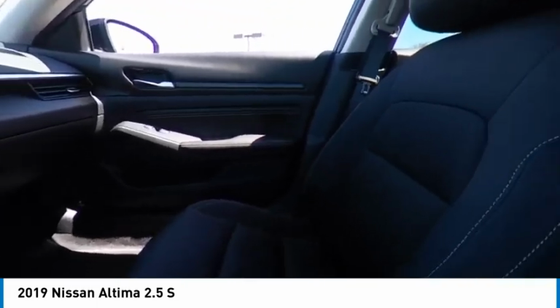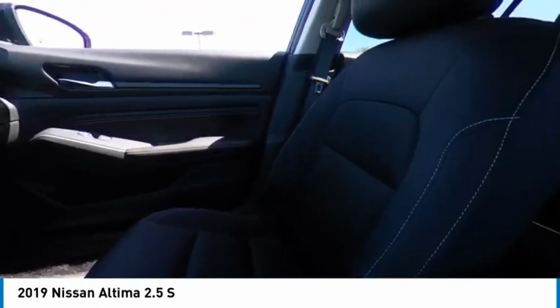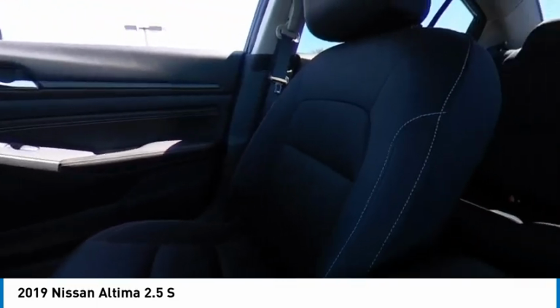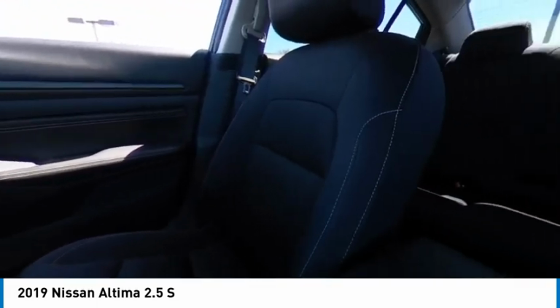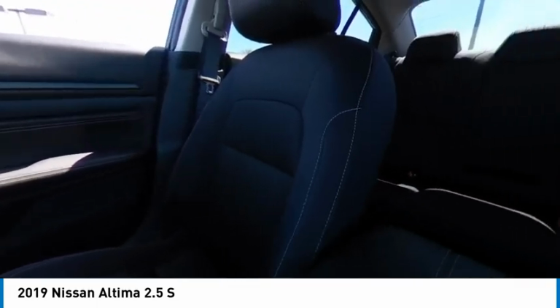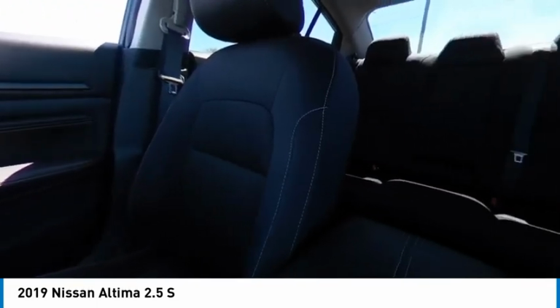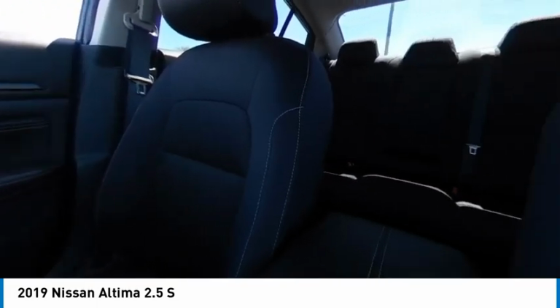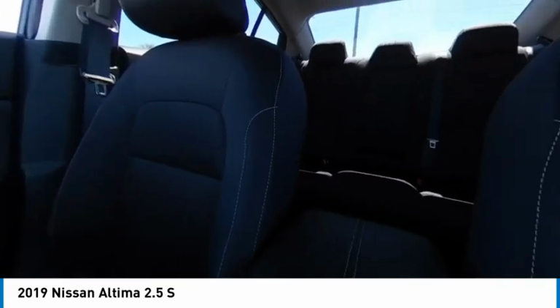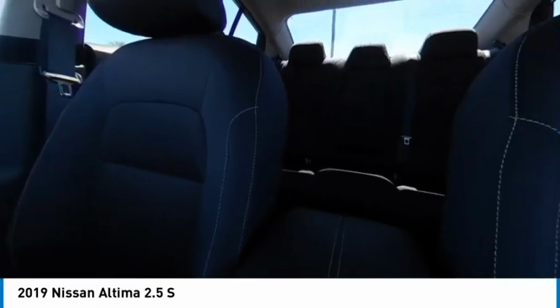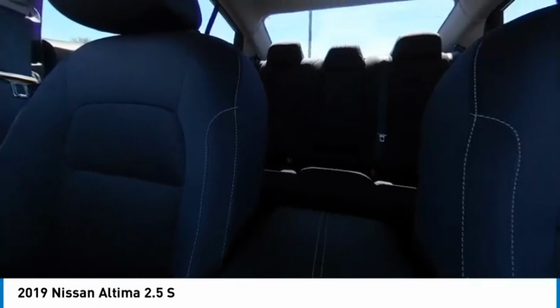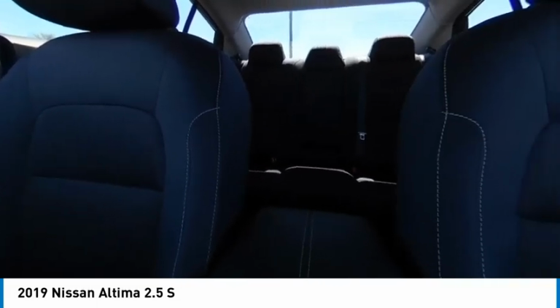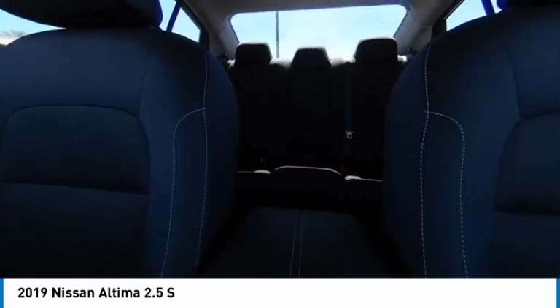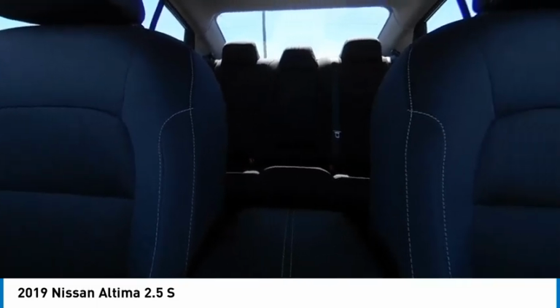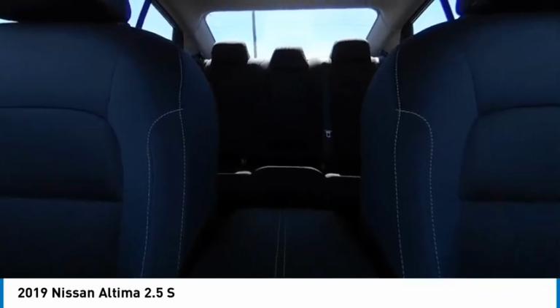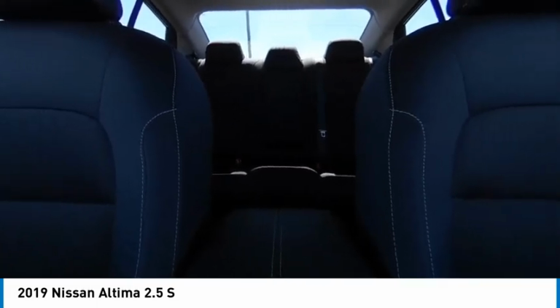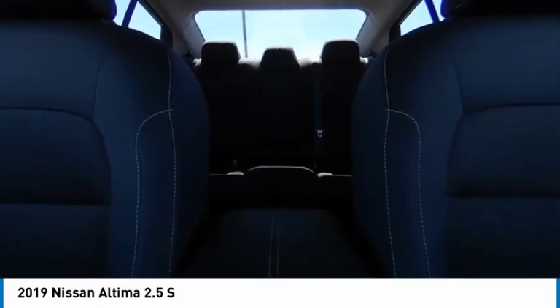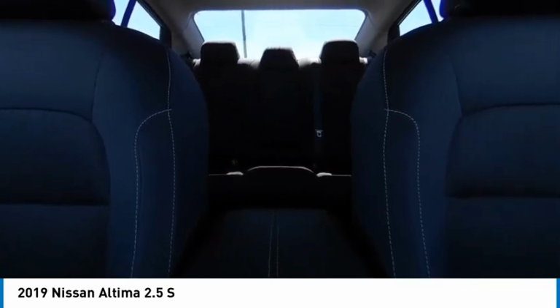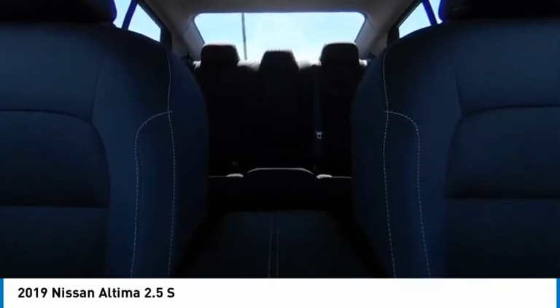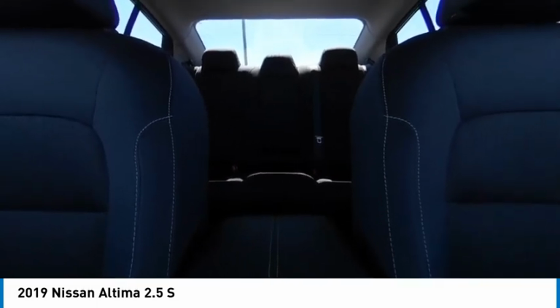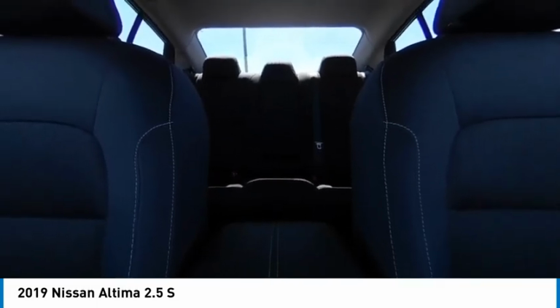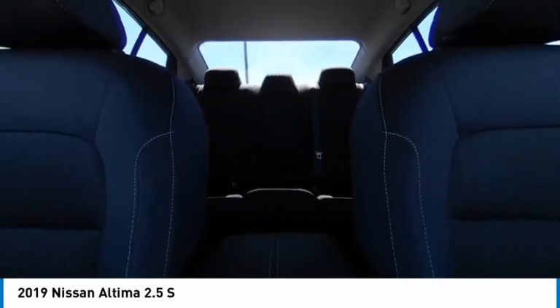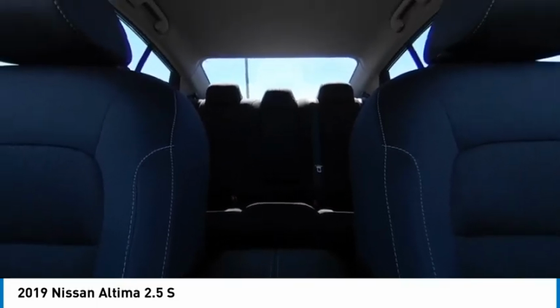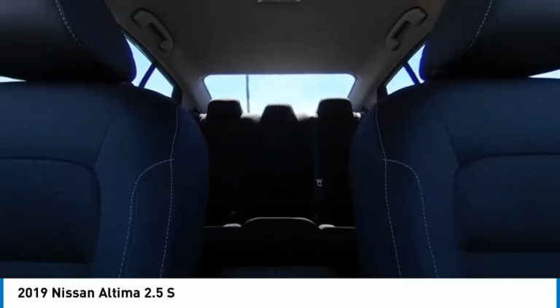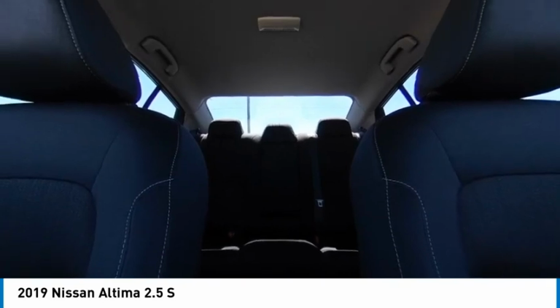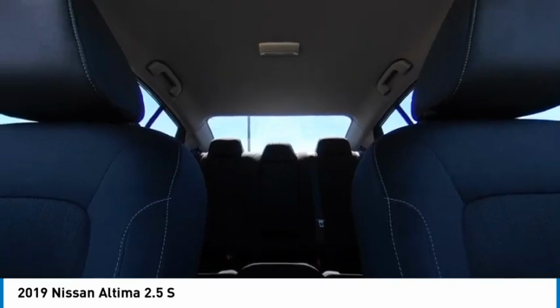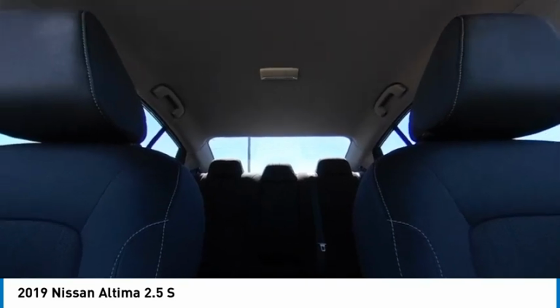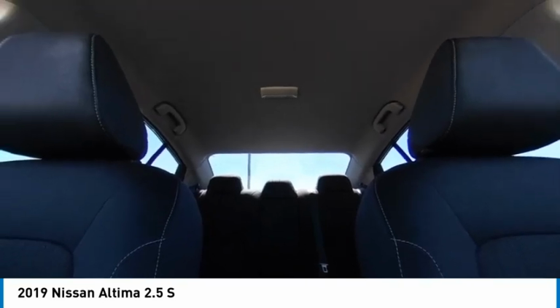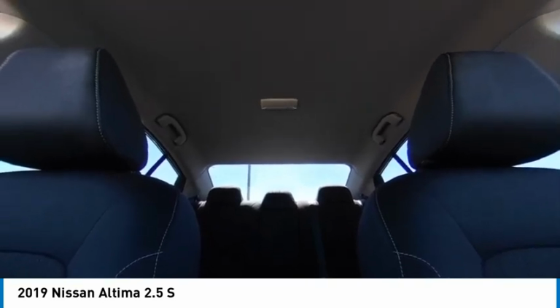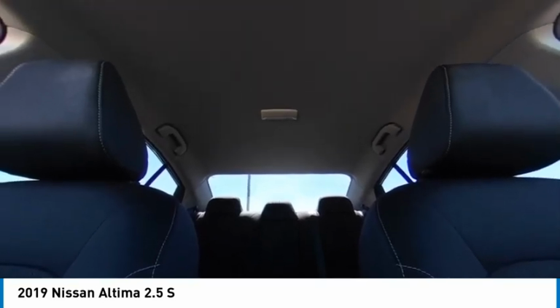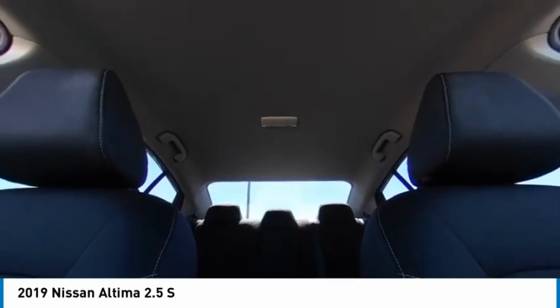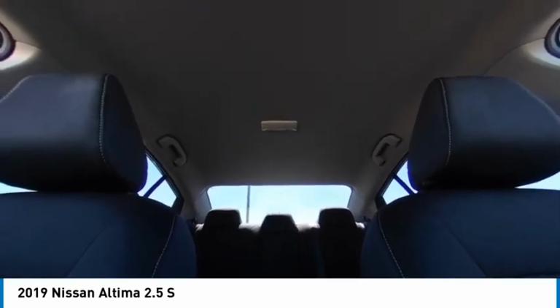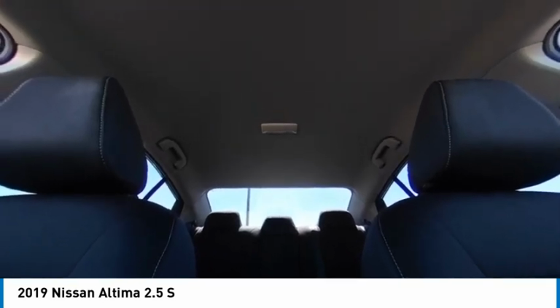Tires — front all season. Tires — rear all season. Driver illuminated vanity mirror.